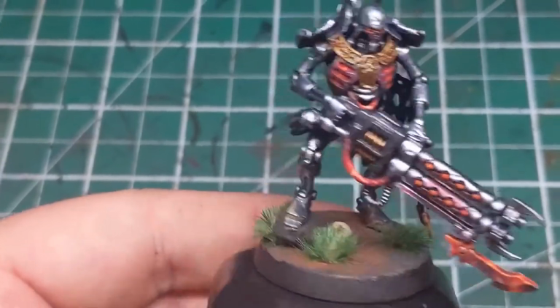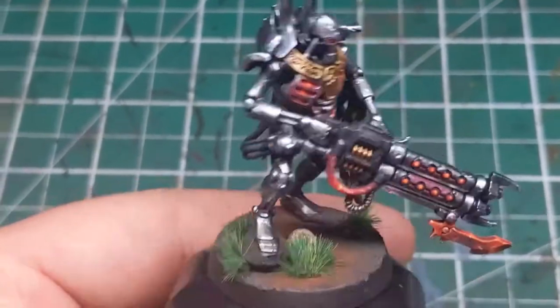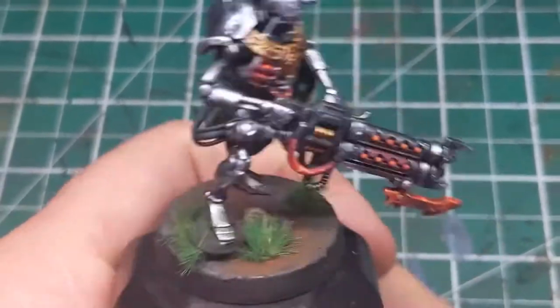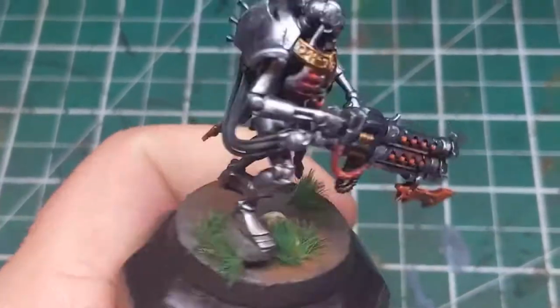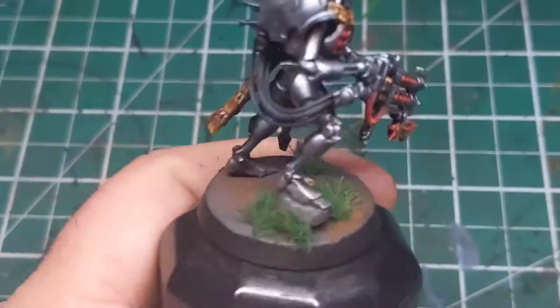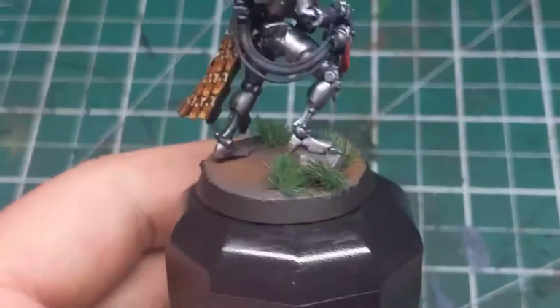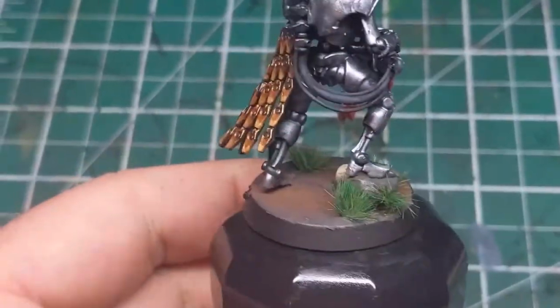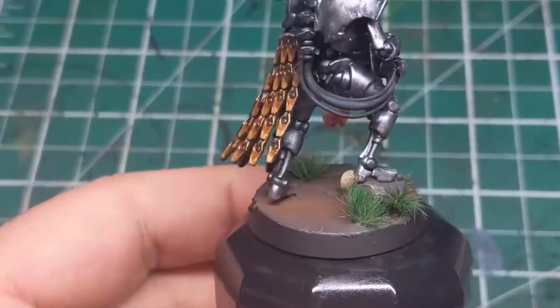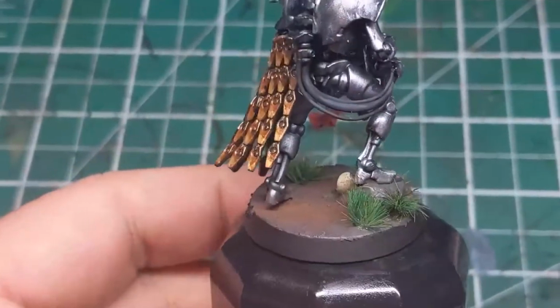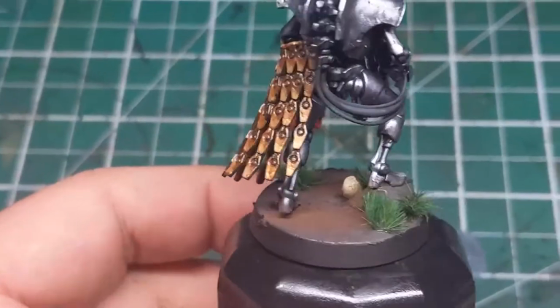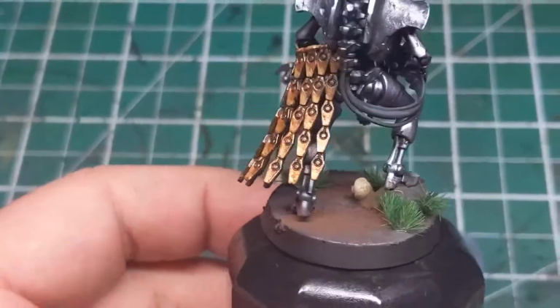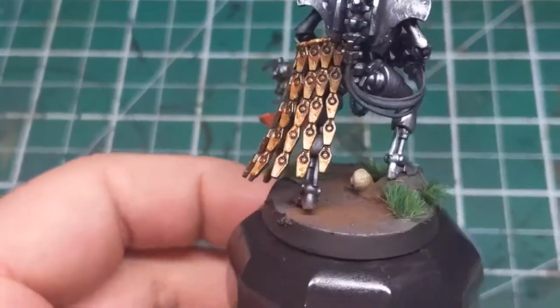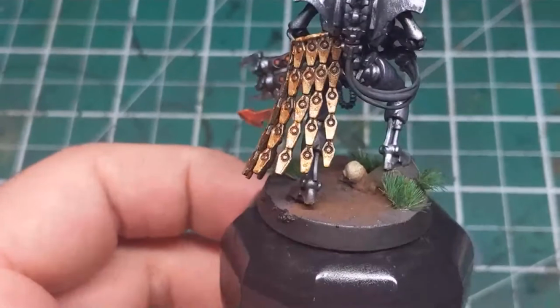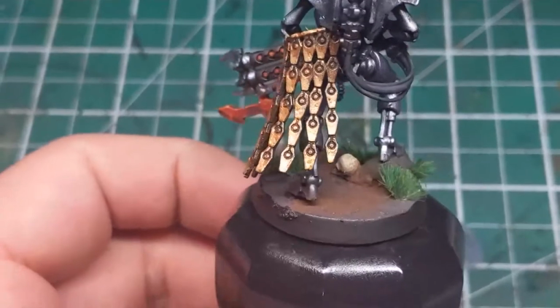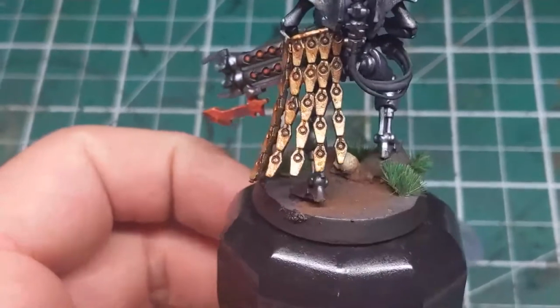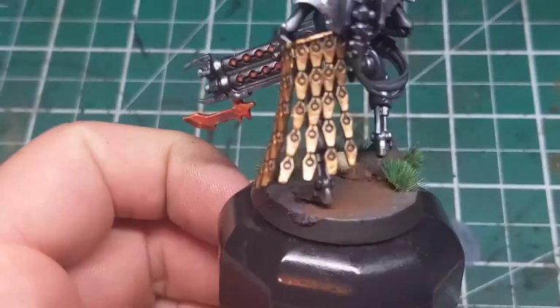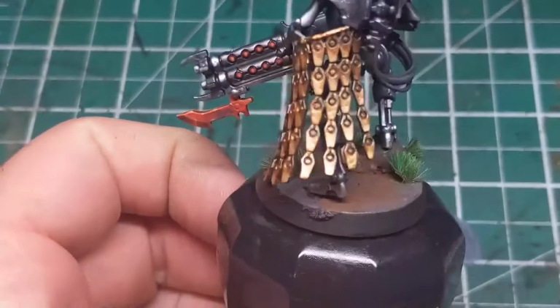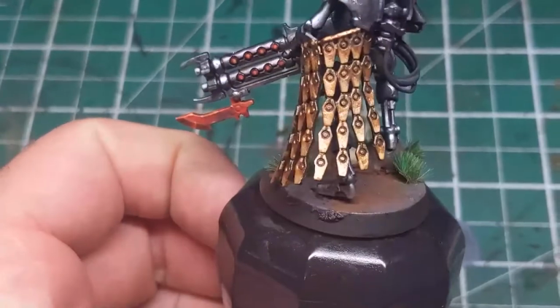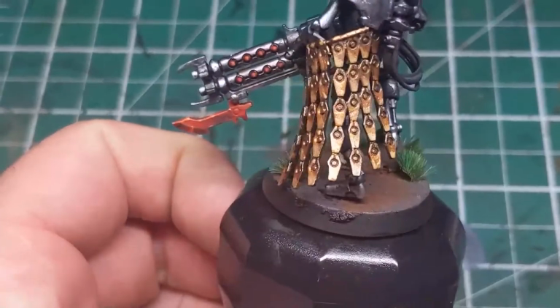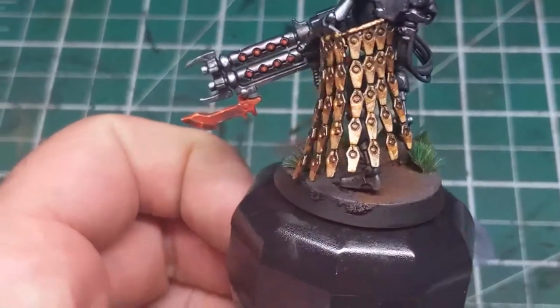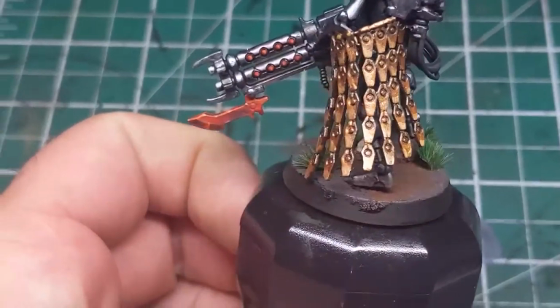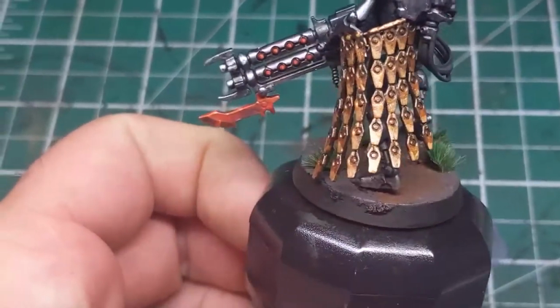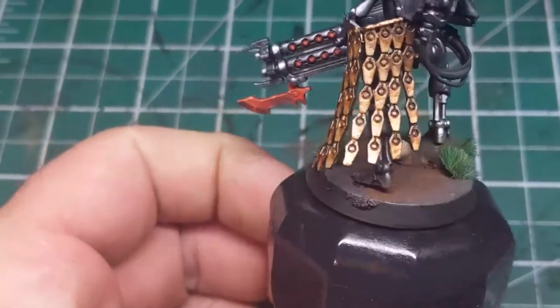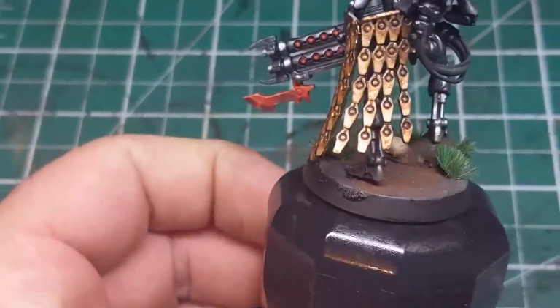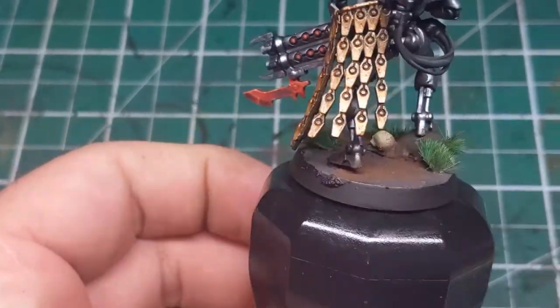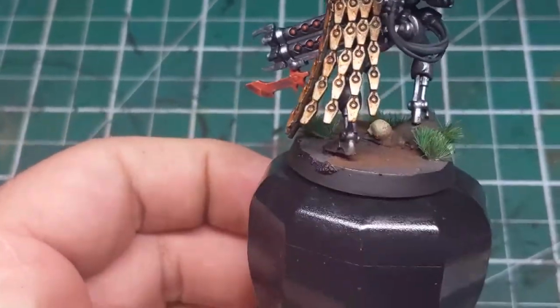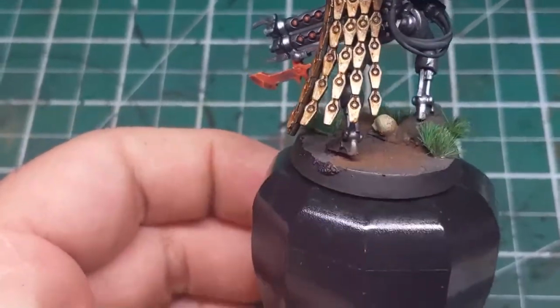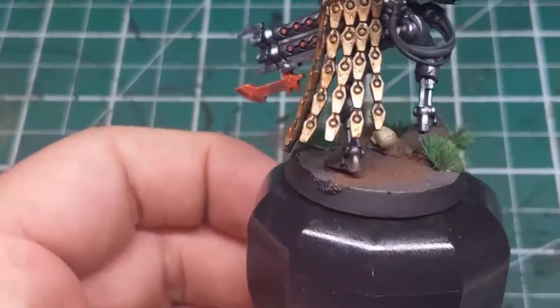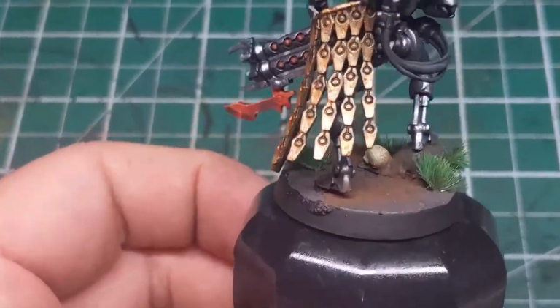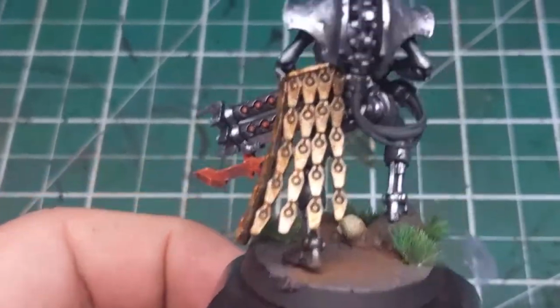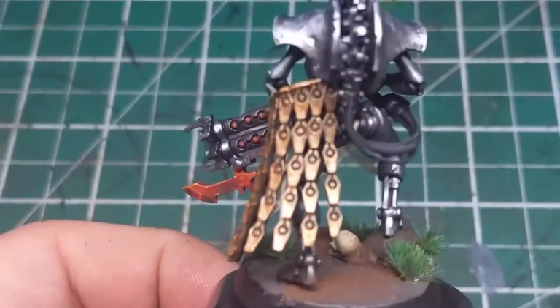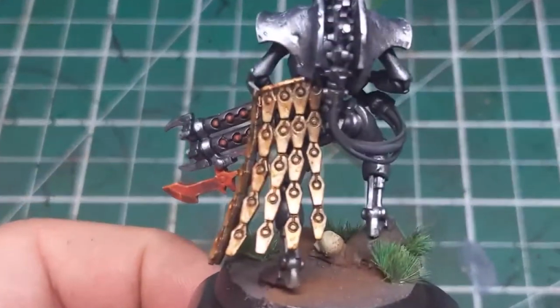It was painted at the same time as the bayonet, but for ease of learning I have done them as separate videos. So, without any further ado, let's get started.